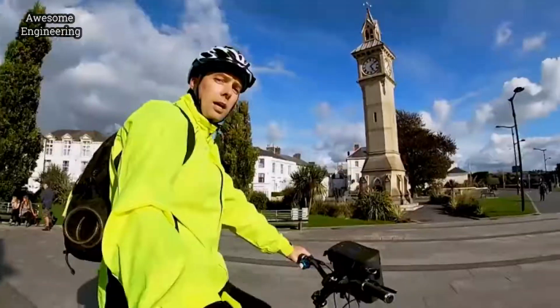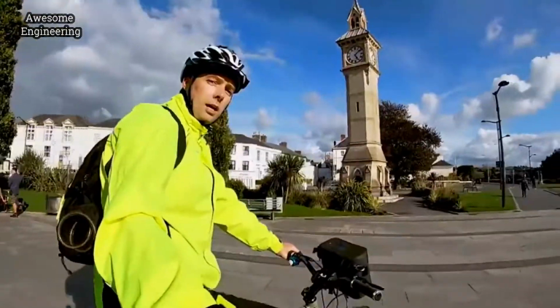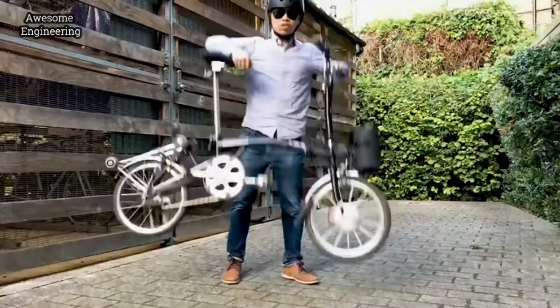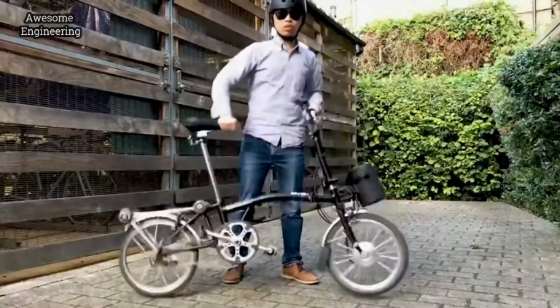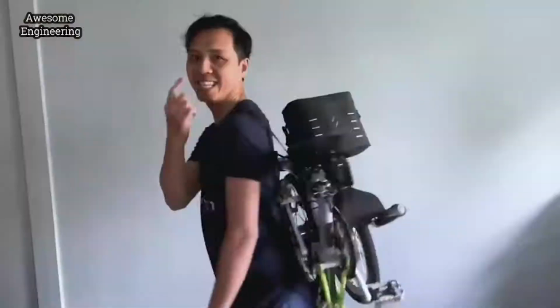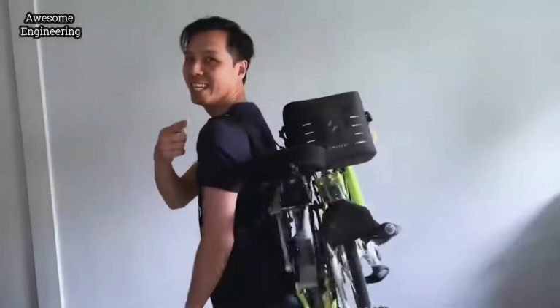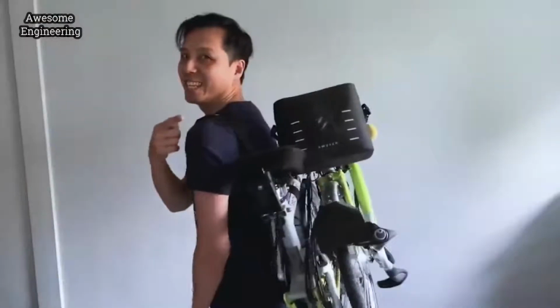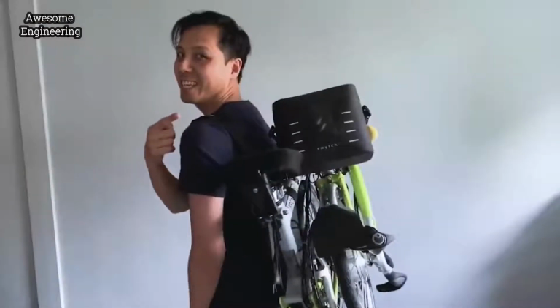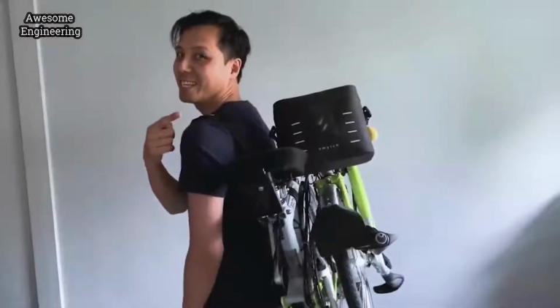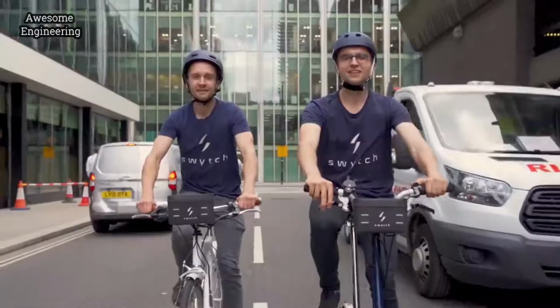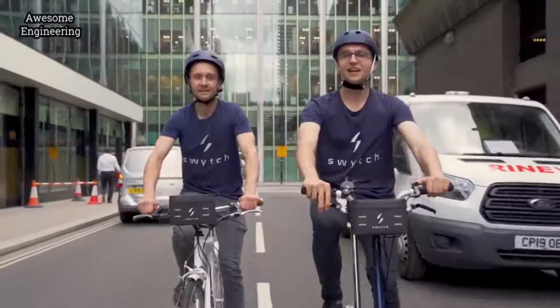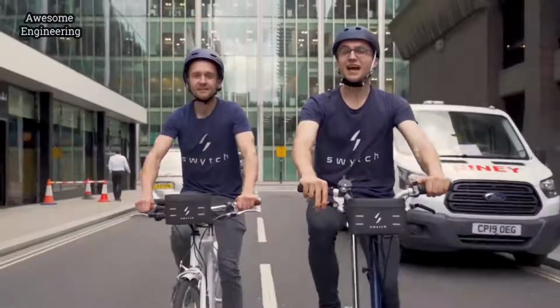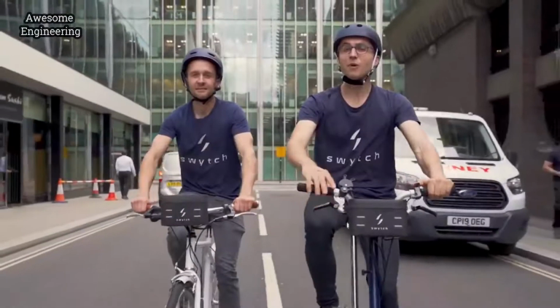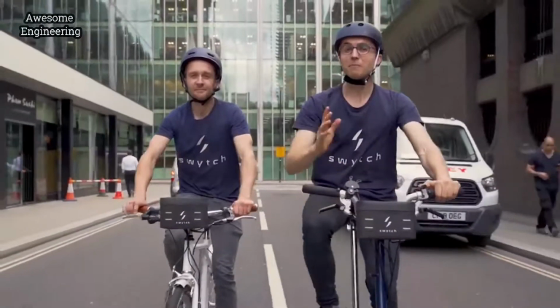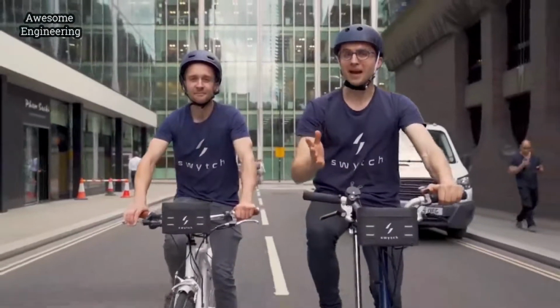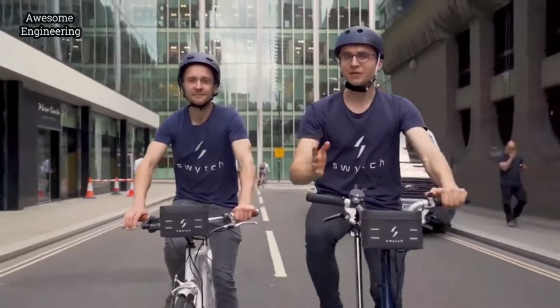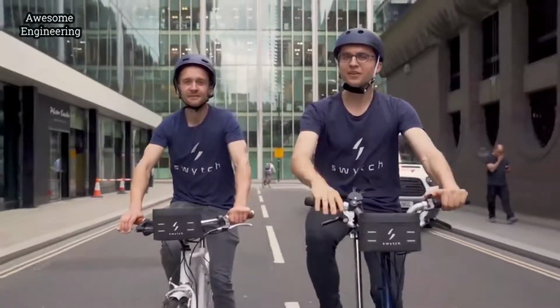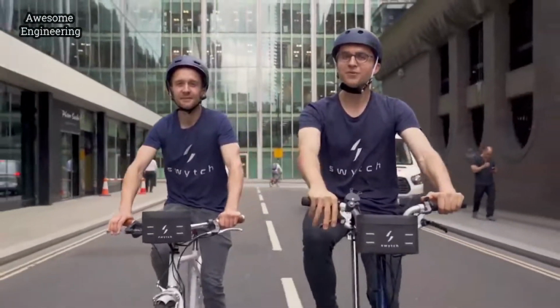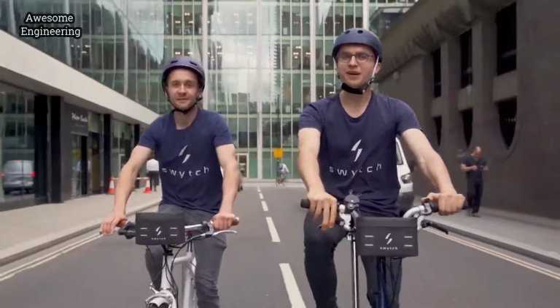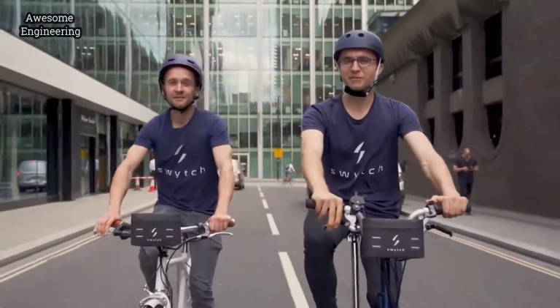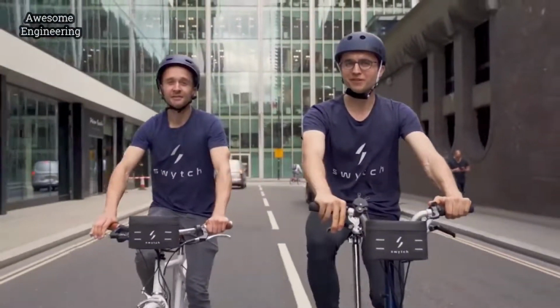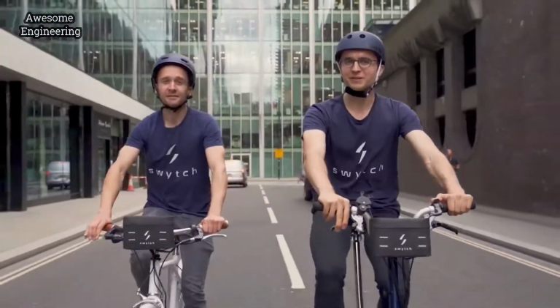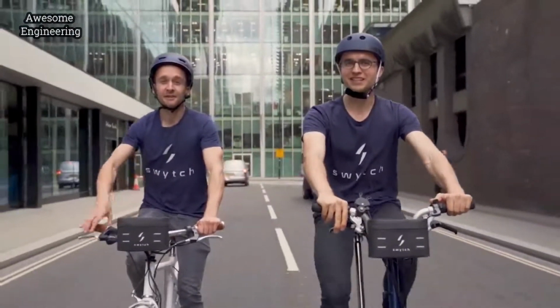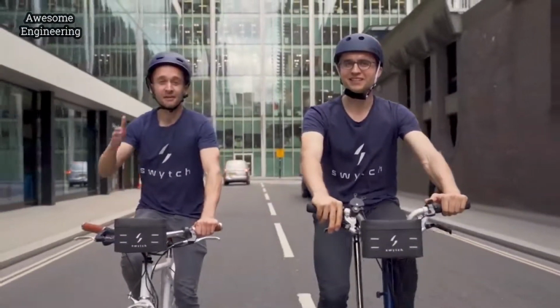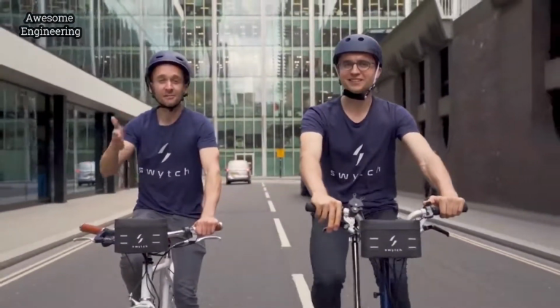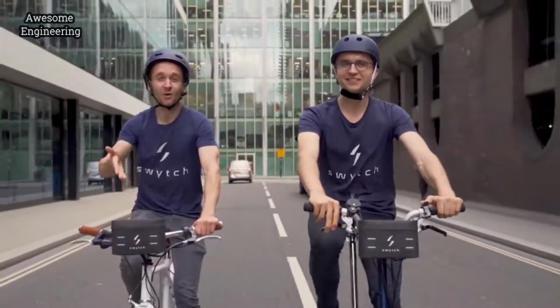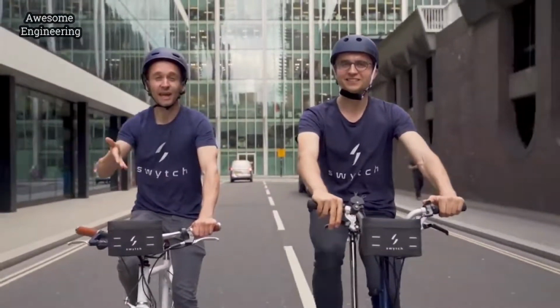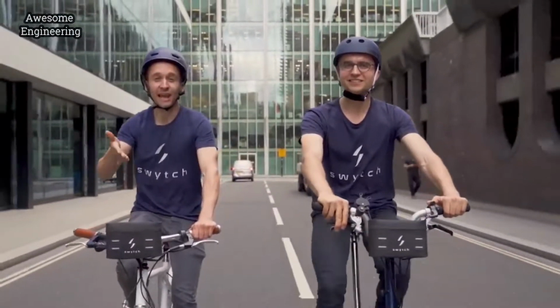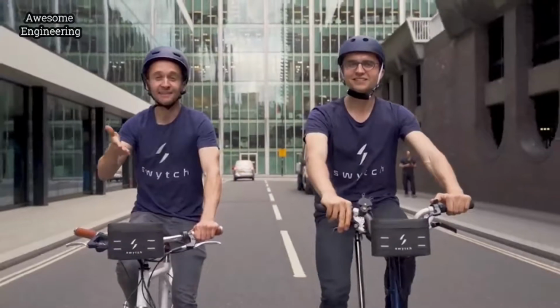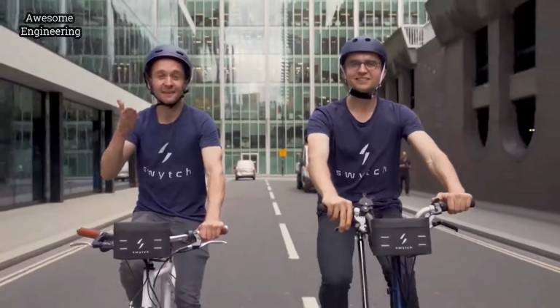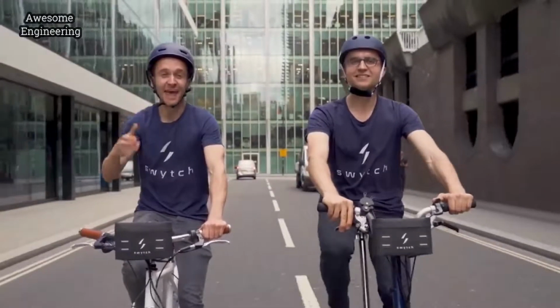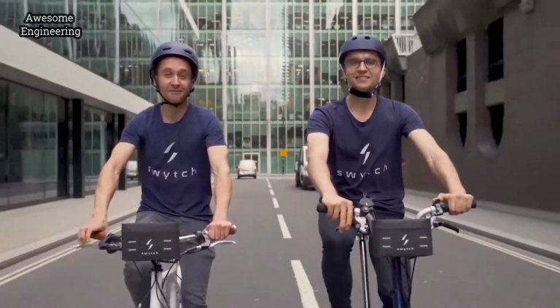Since then we've delivered to over 30 countries, and now over 3,000 people have ridden over a million miles on their switch kits. Now we're back with a new and improved switch kit — smaller and lighter than ever before.